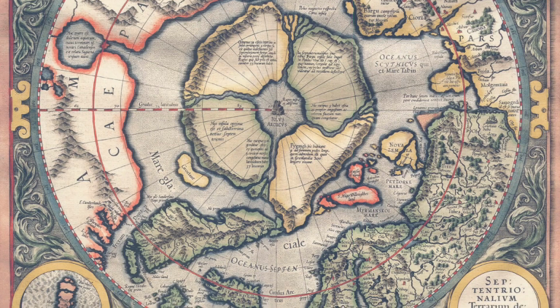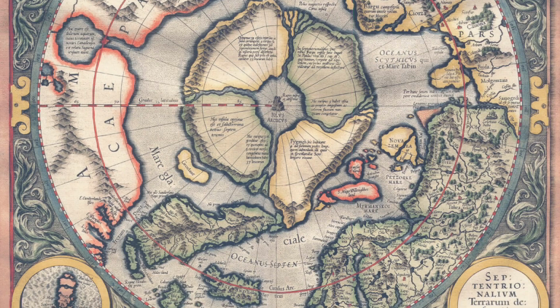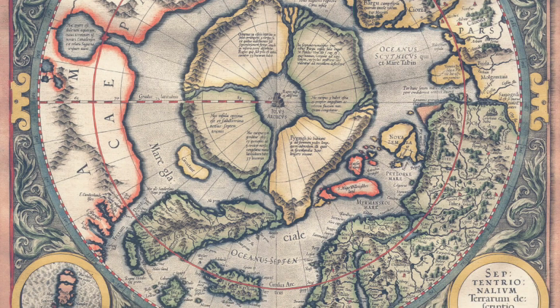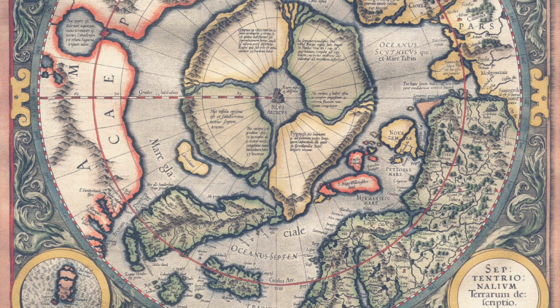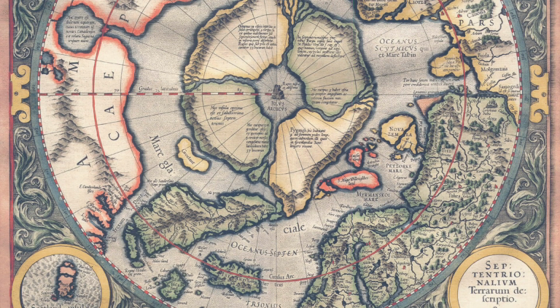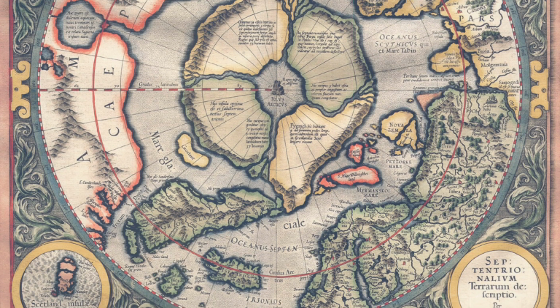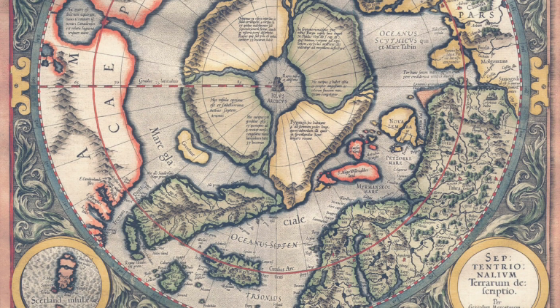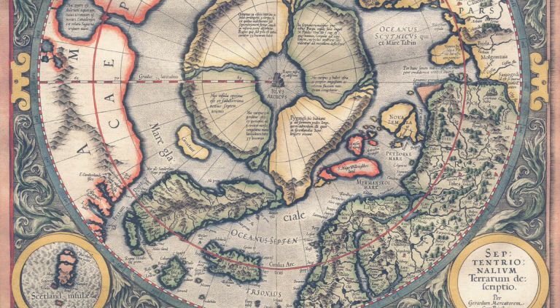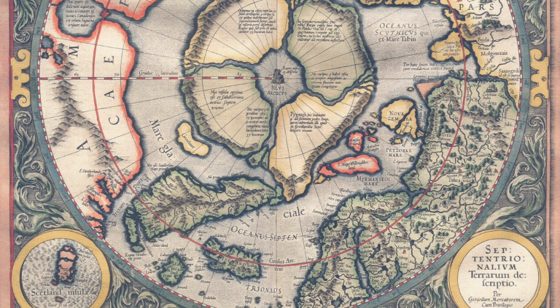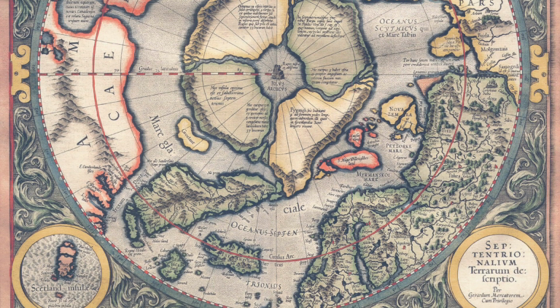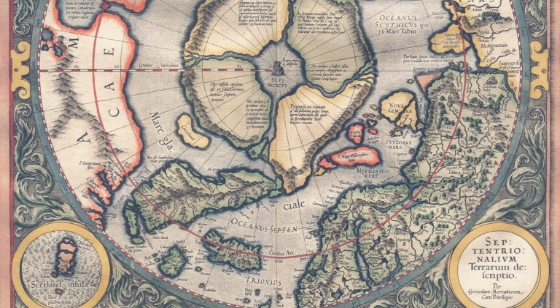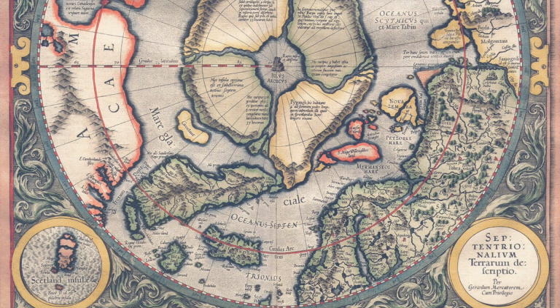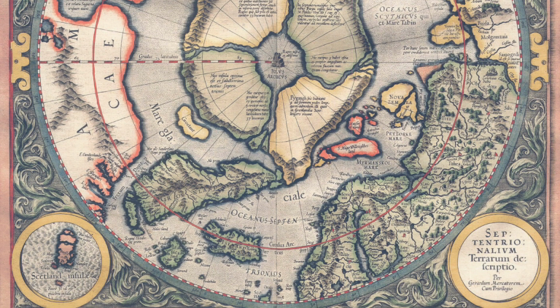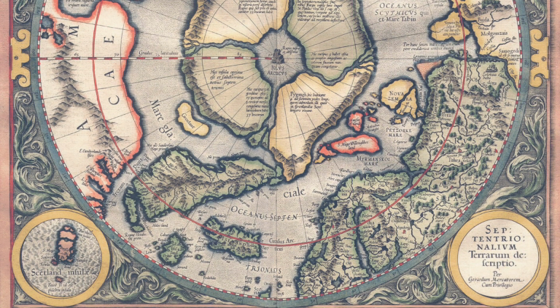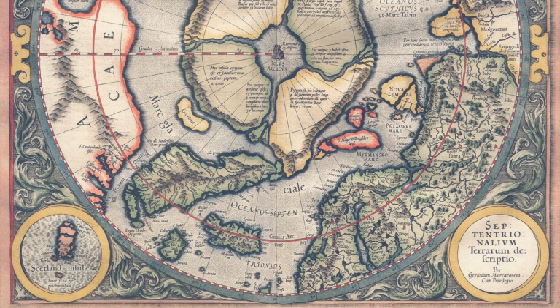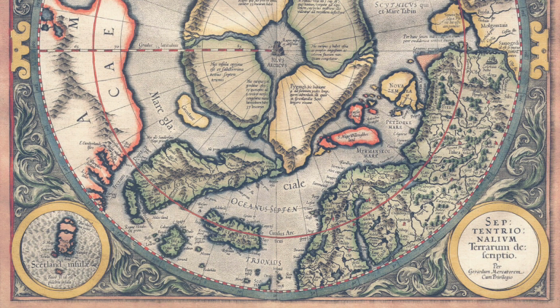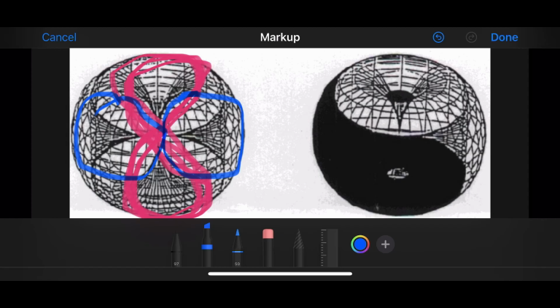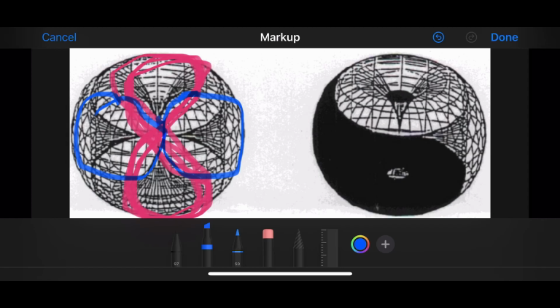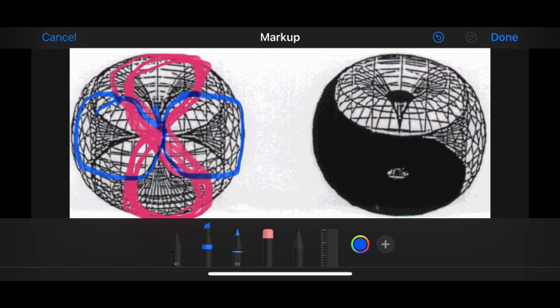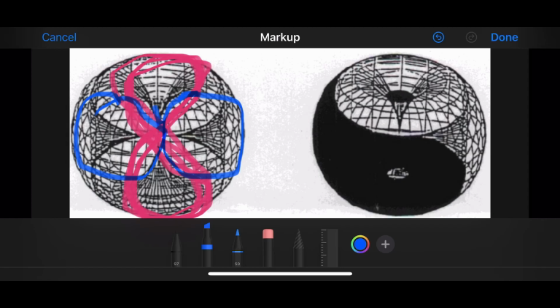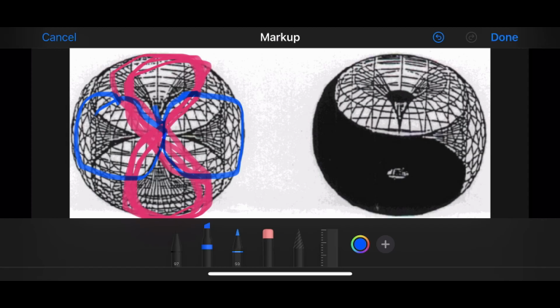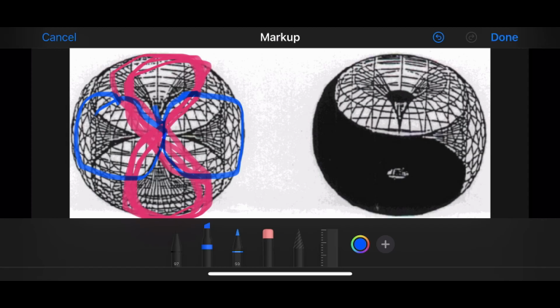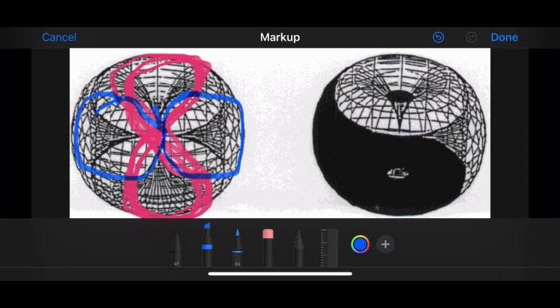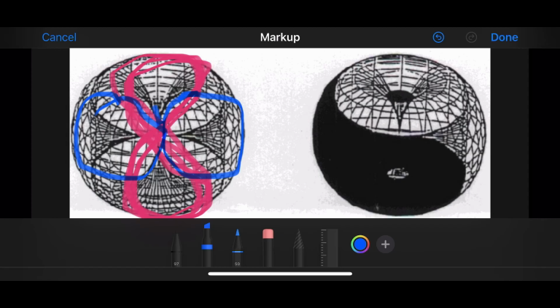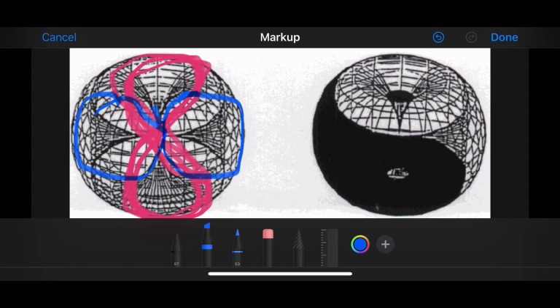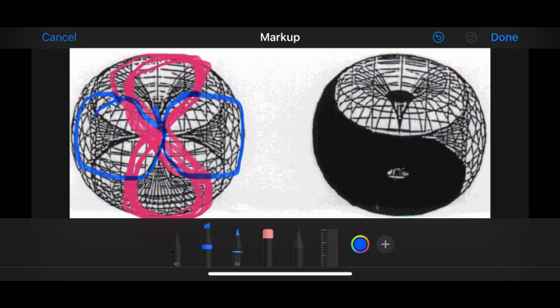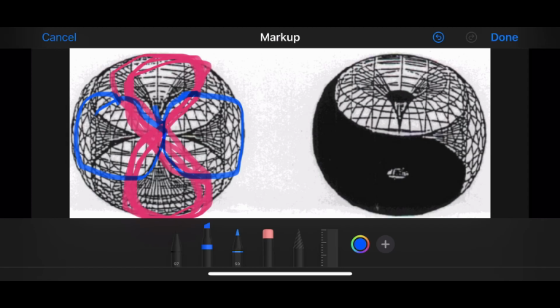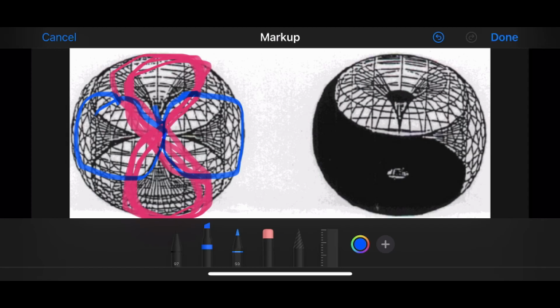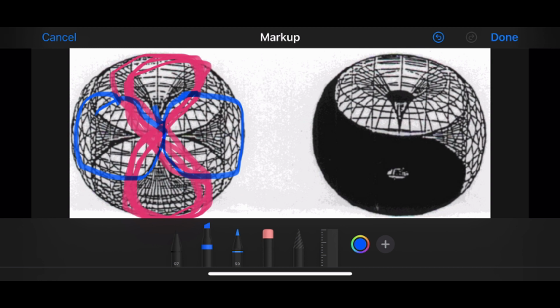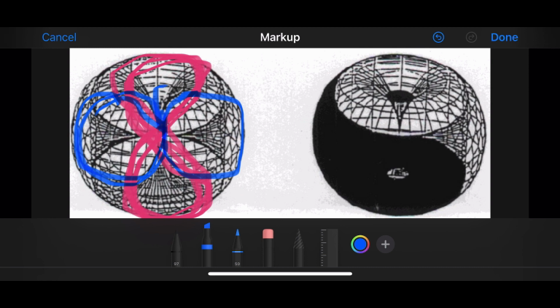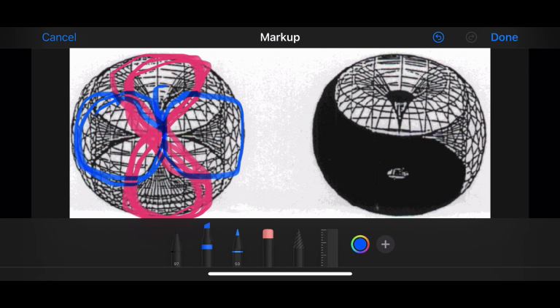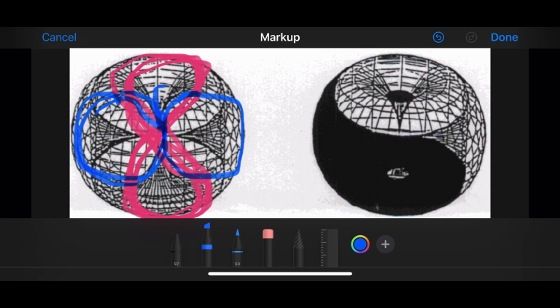So here is the map. The torus is this donut shape.